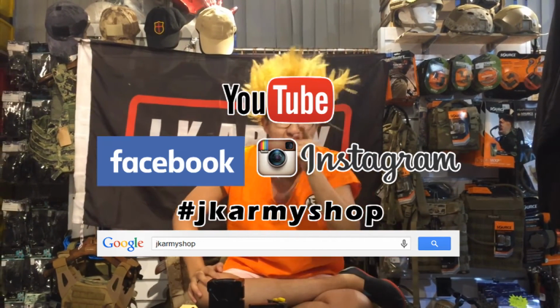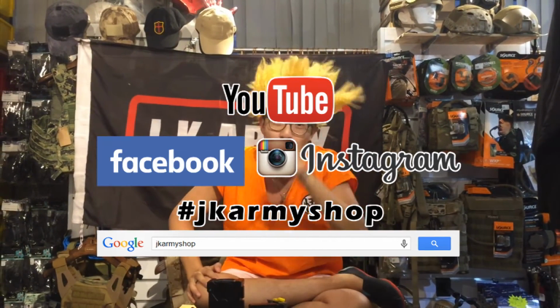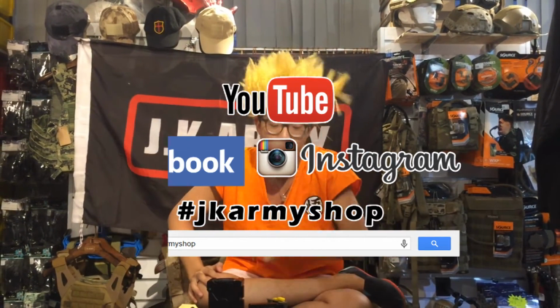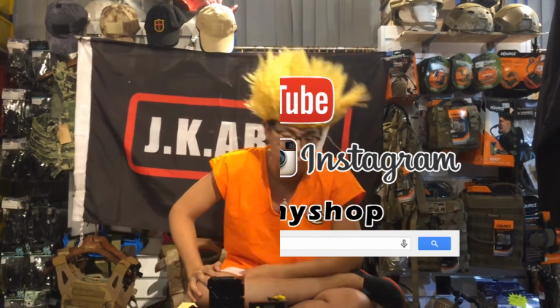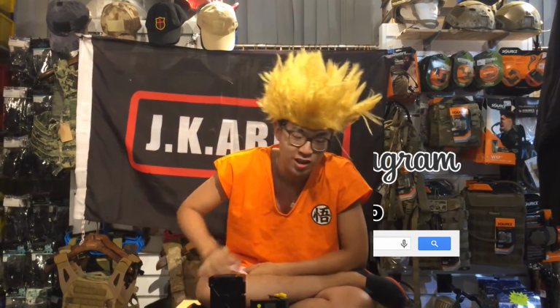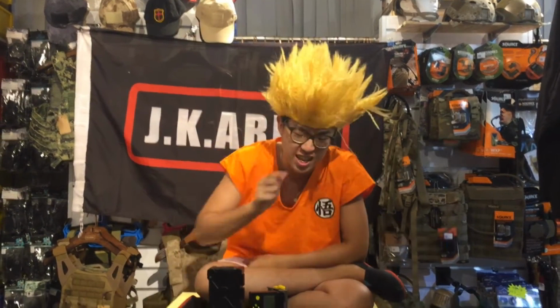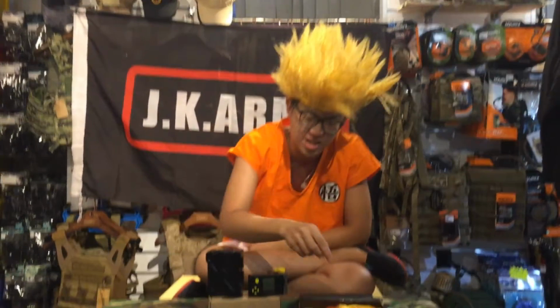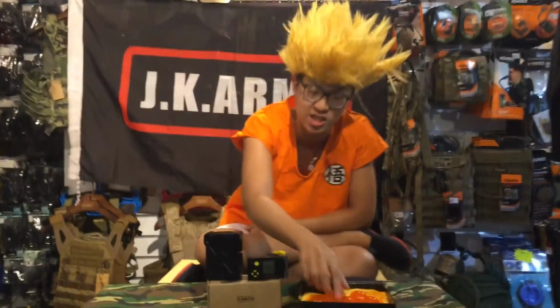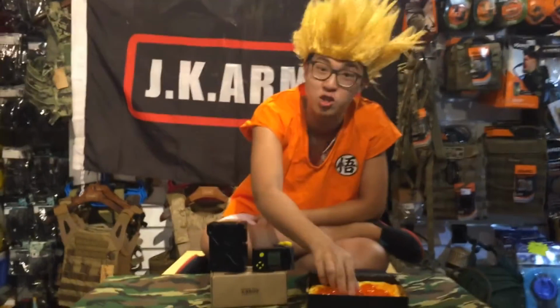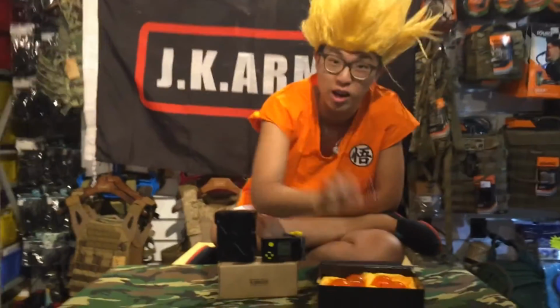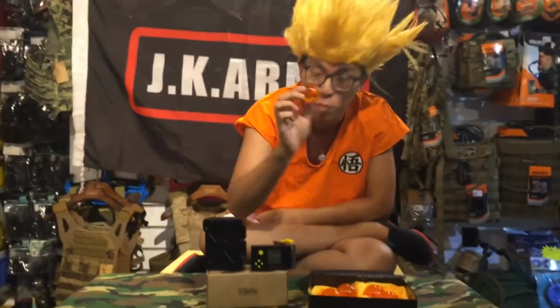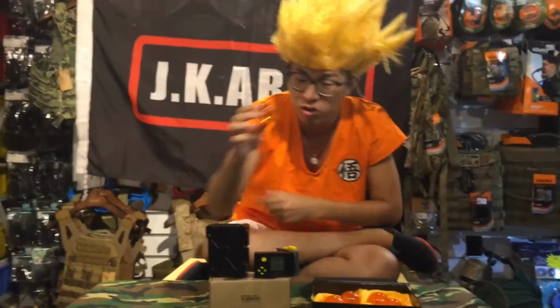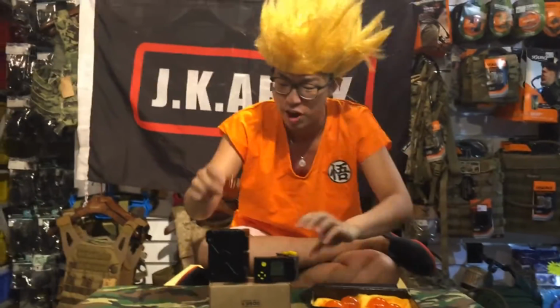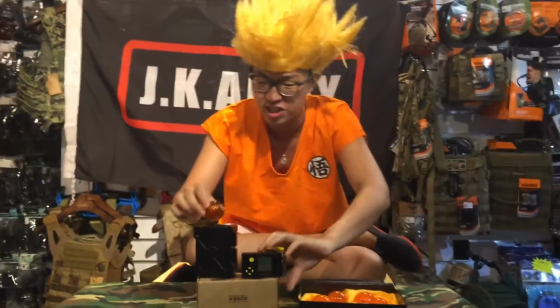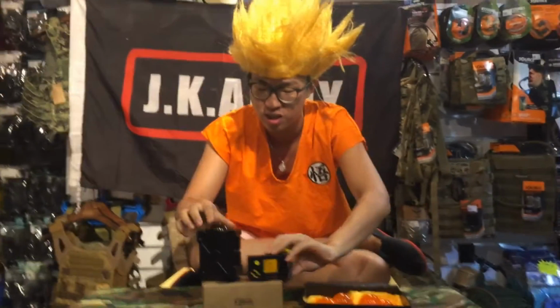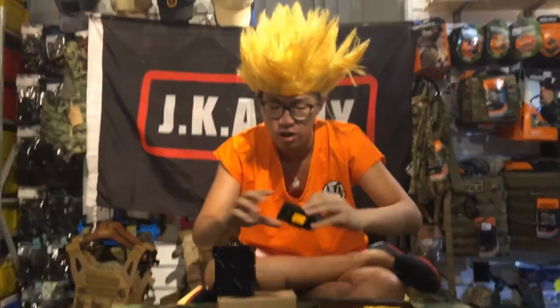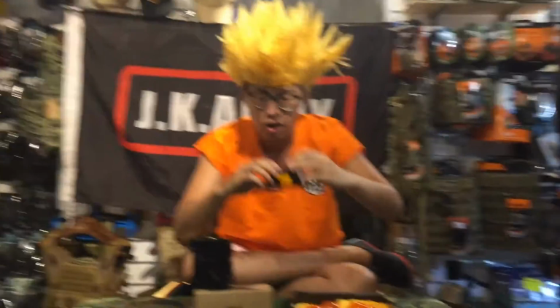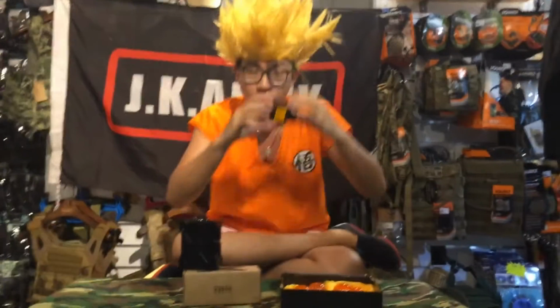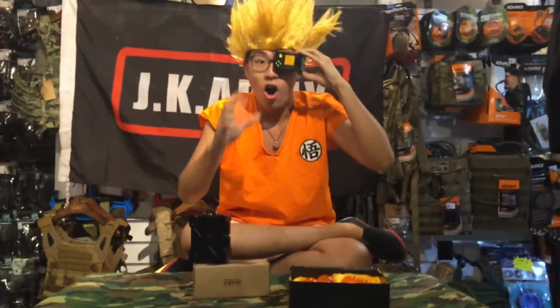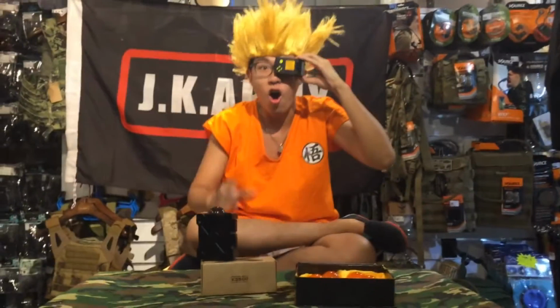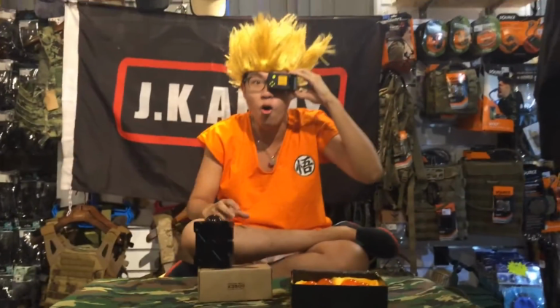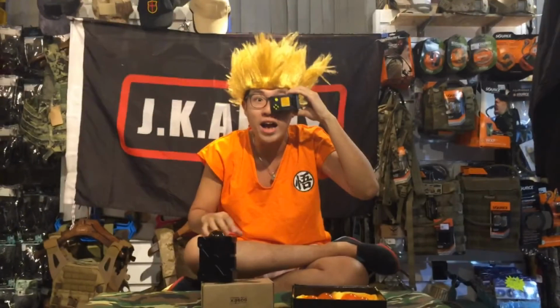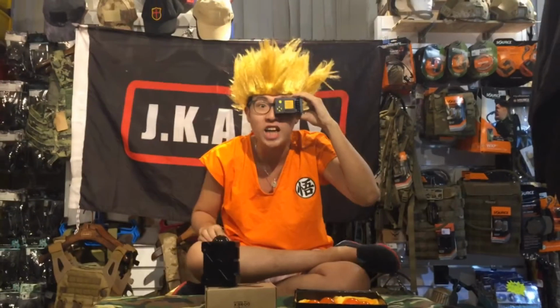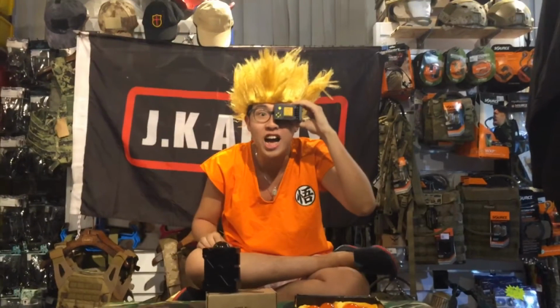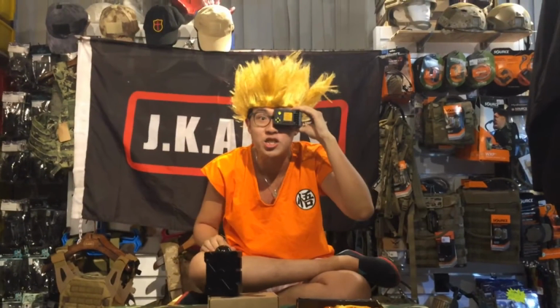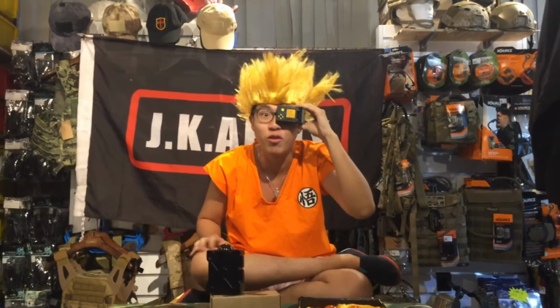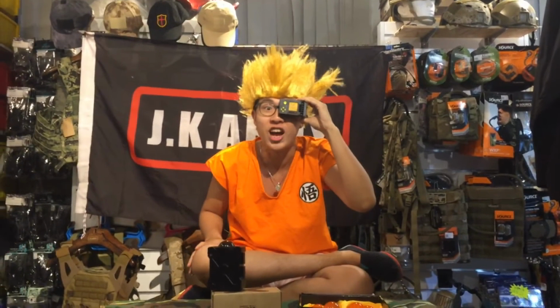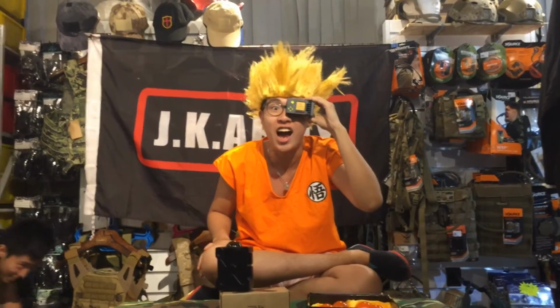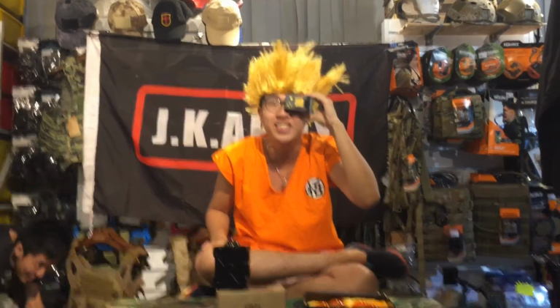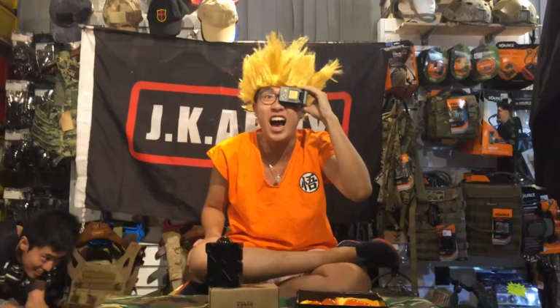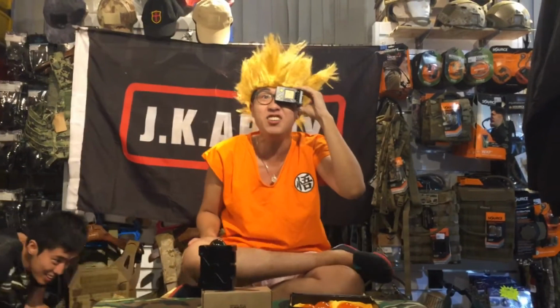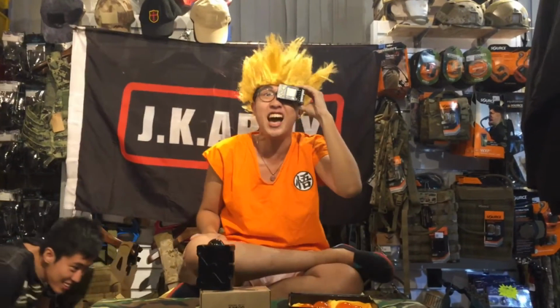And now I'm going to test this Dragon Ball rate. Oh my god, it's over 9000!